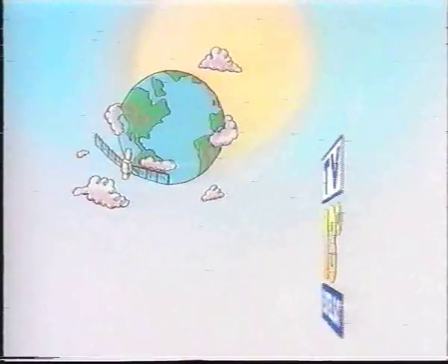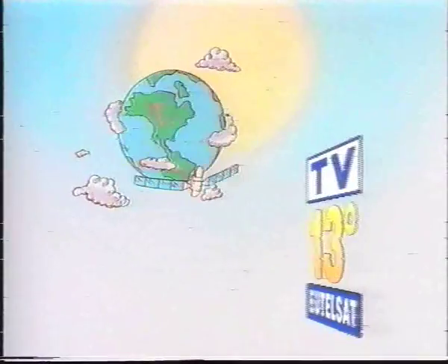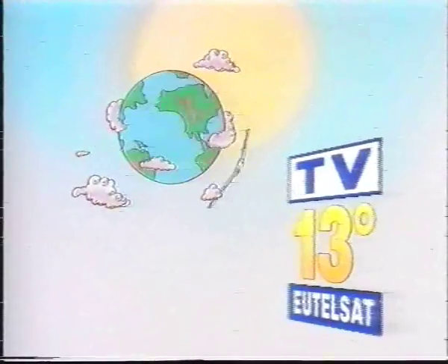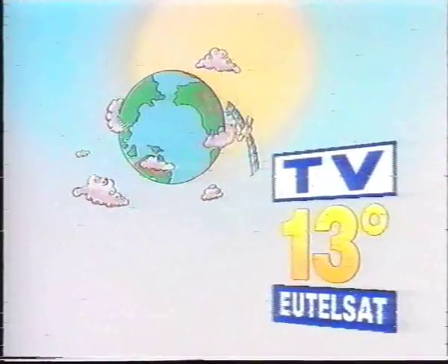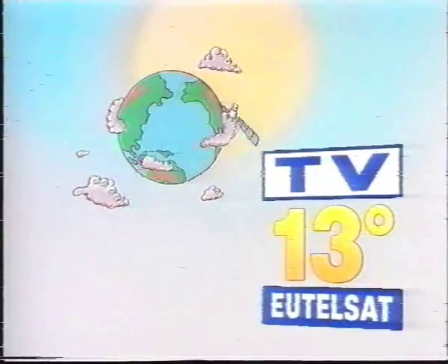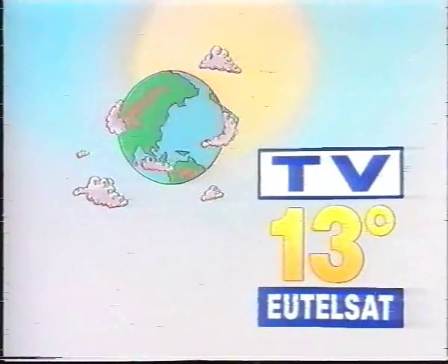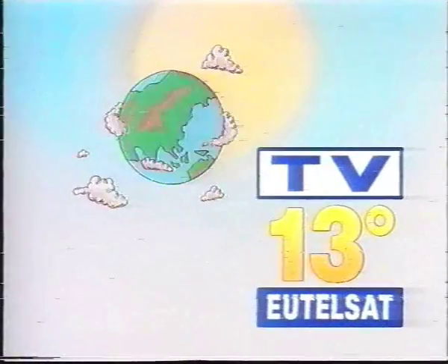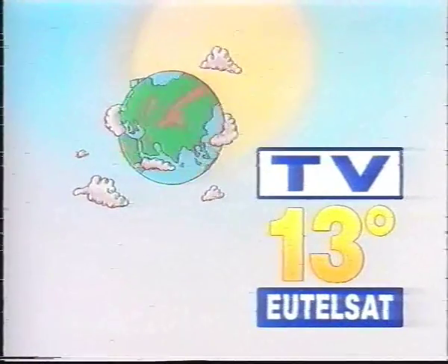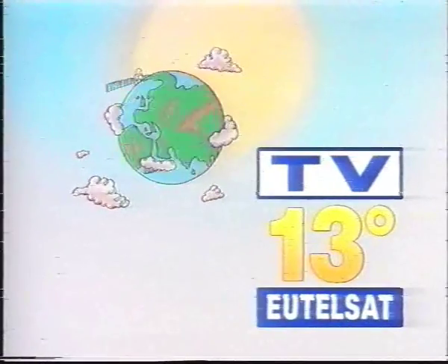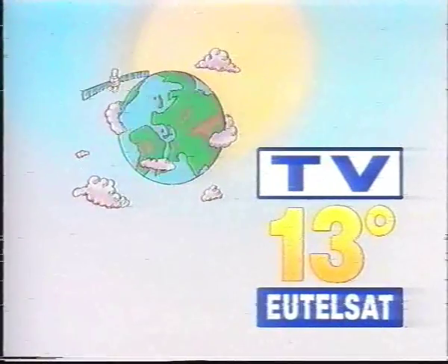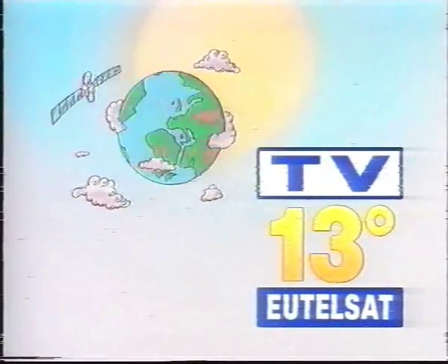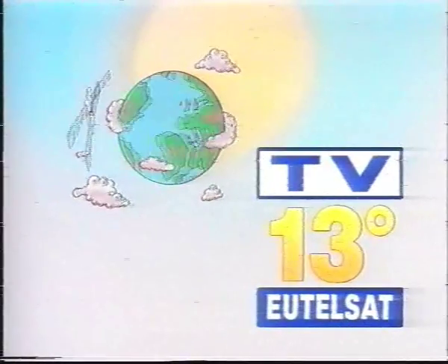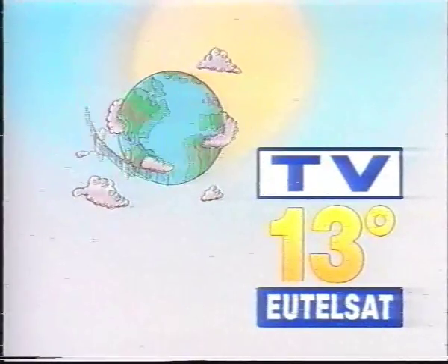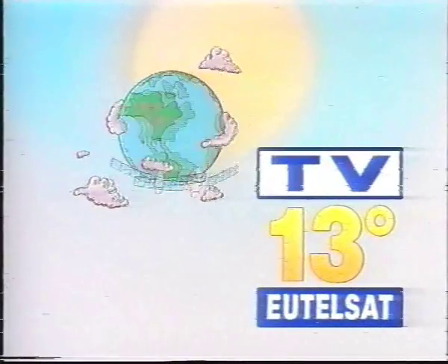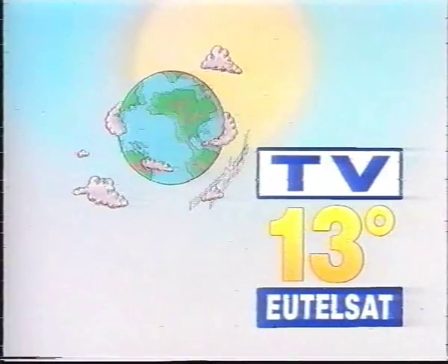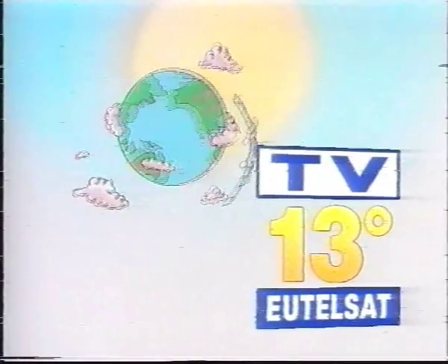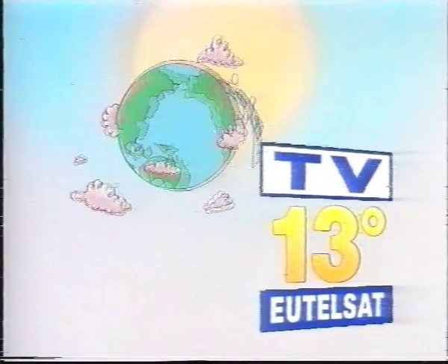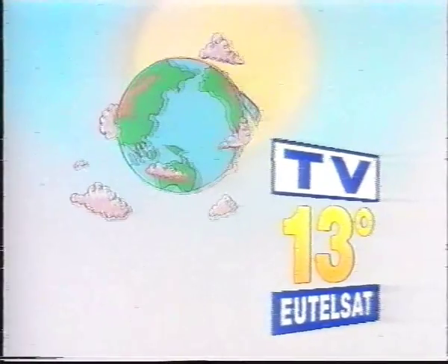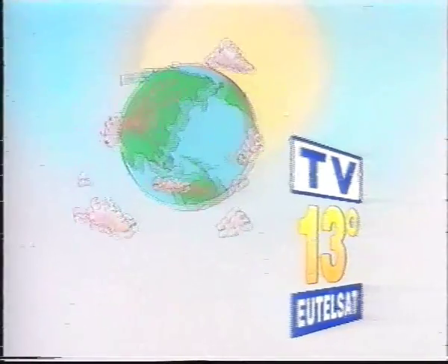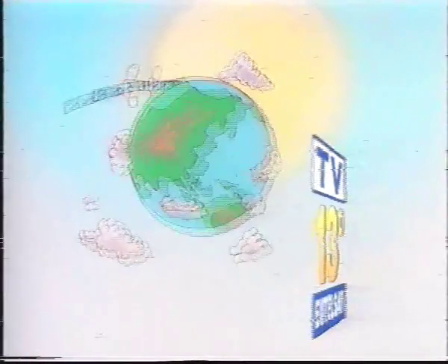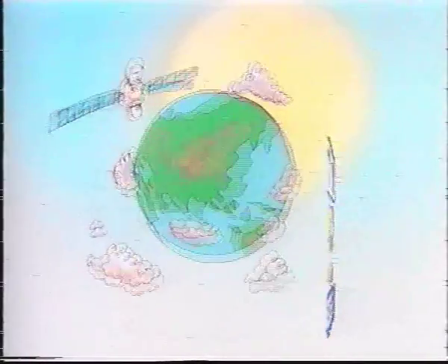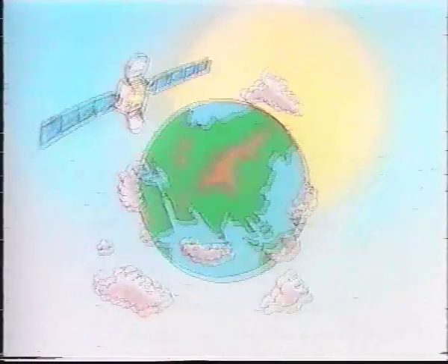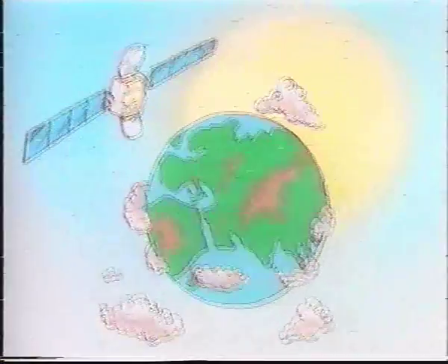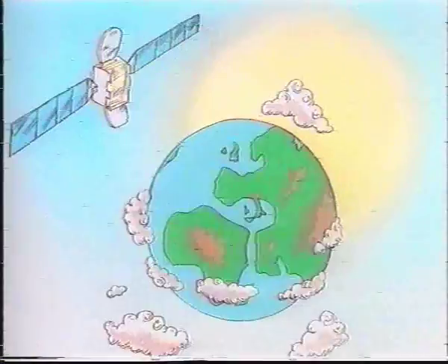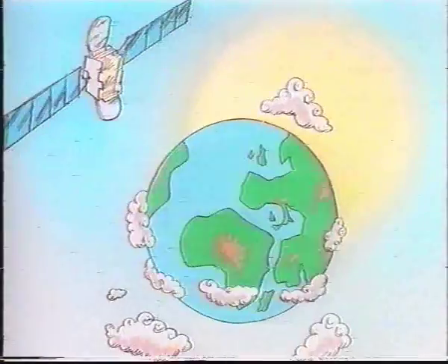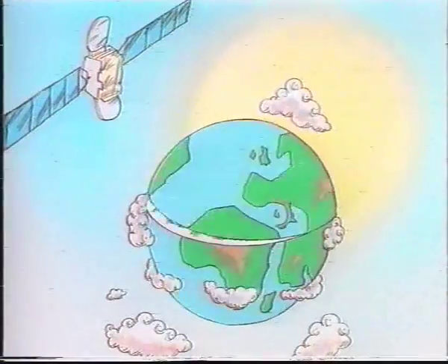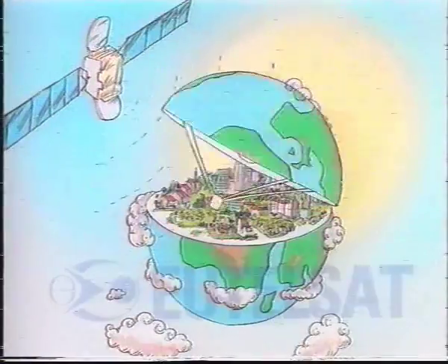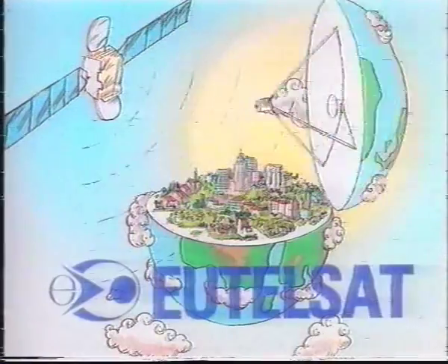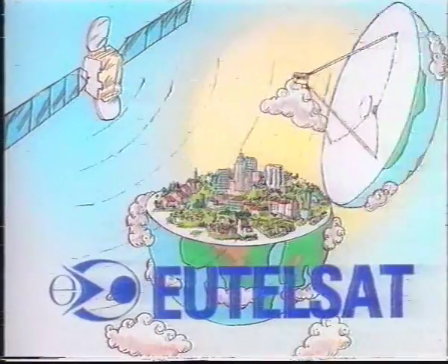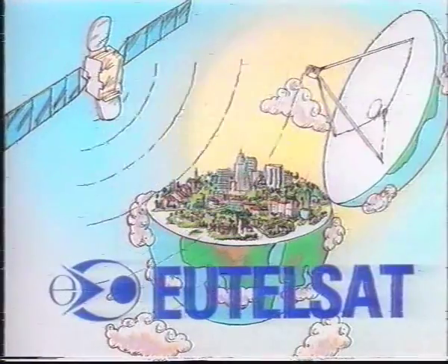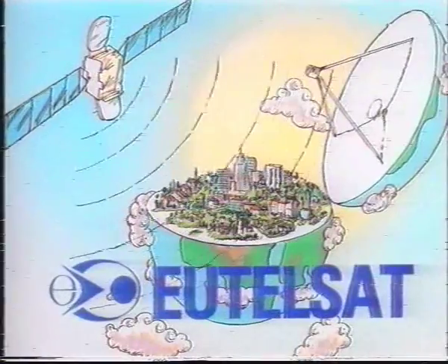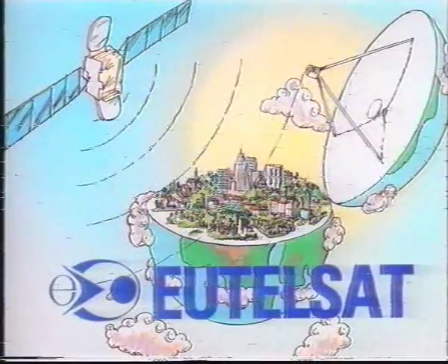You're watching TV13, telling you what's happening on Utilset.